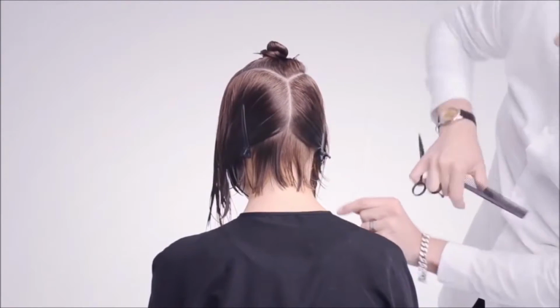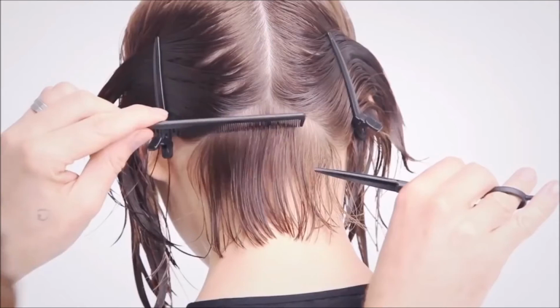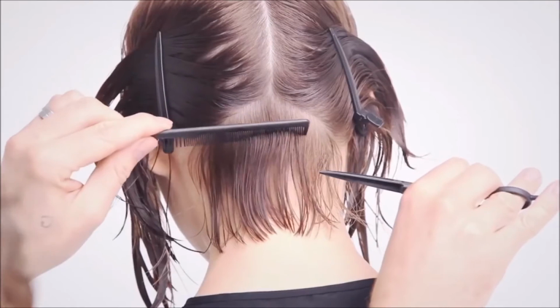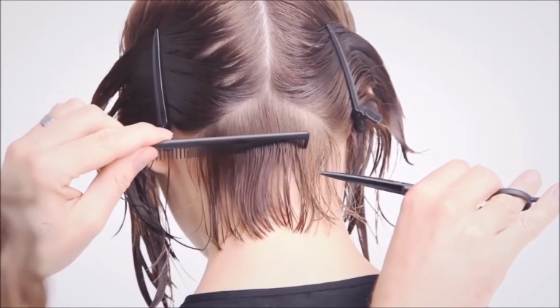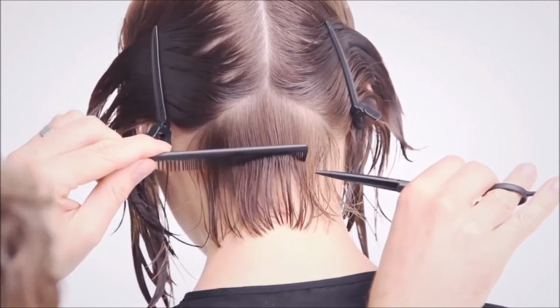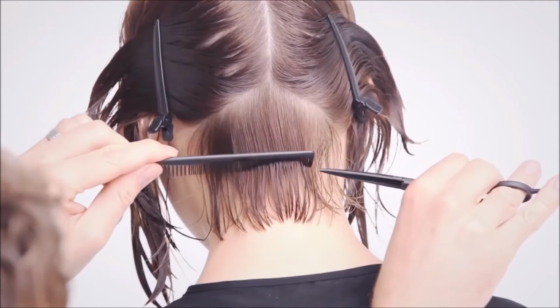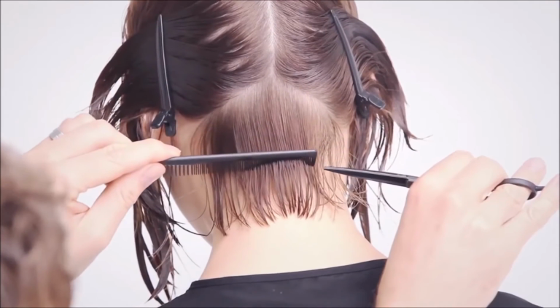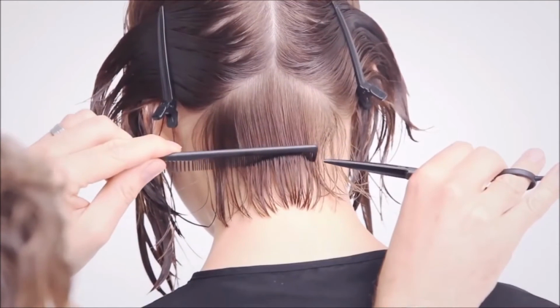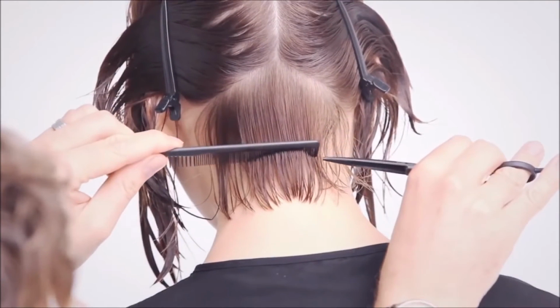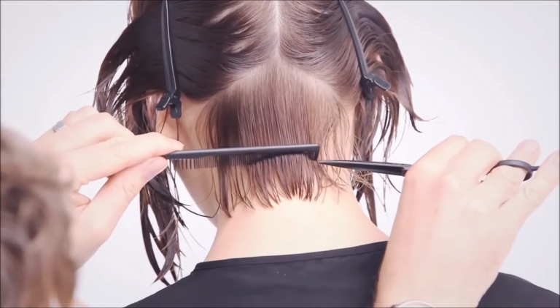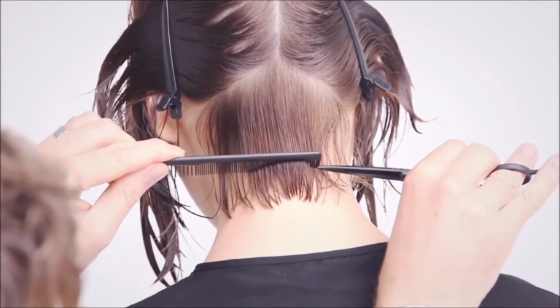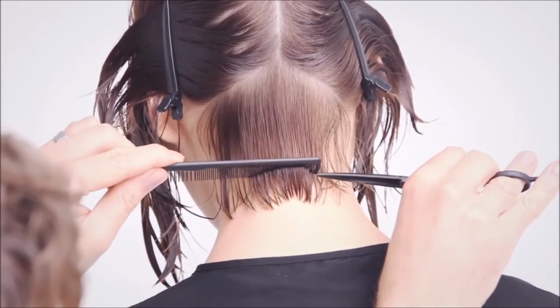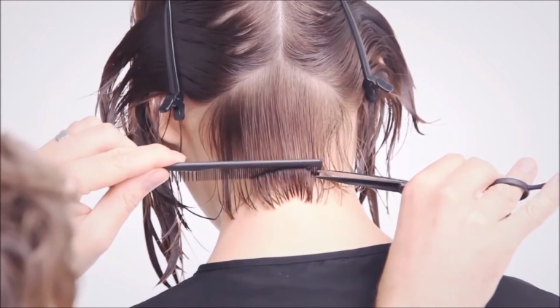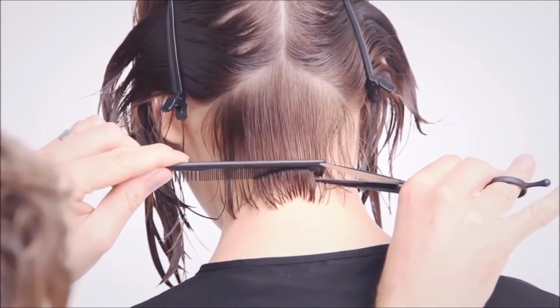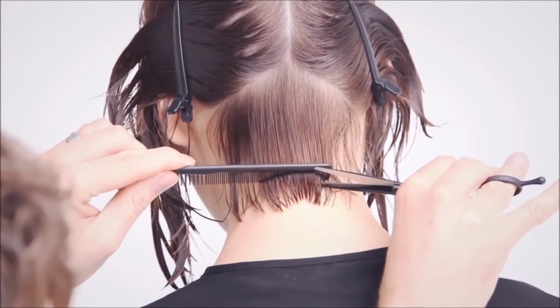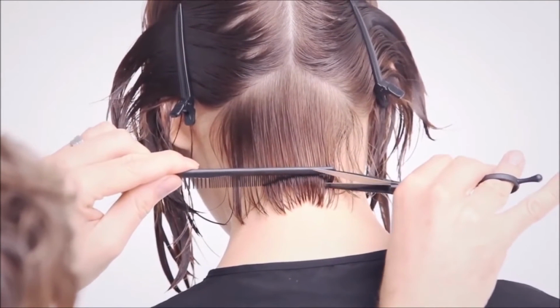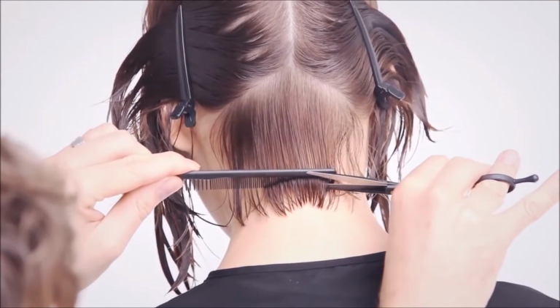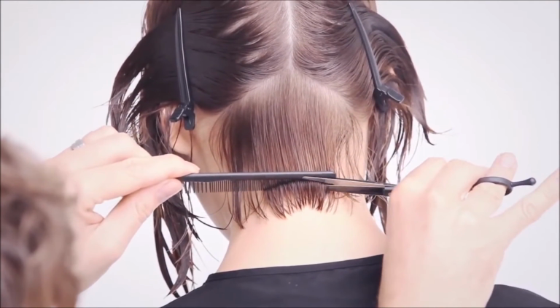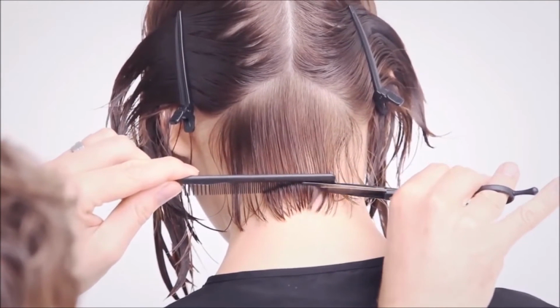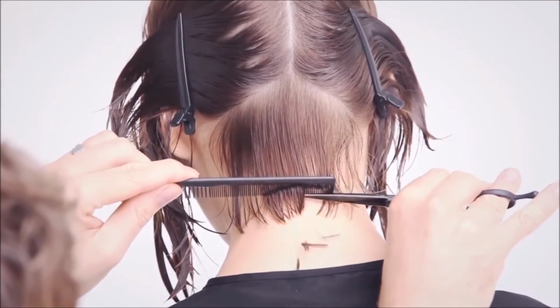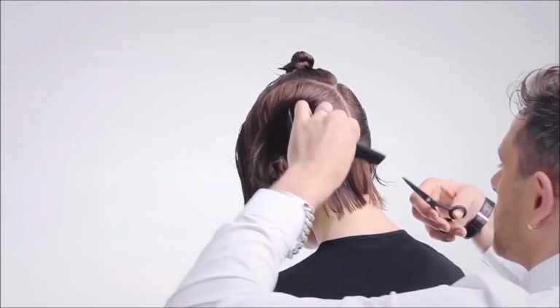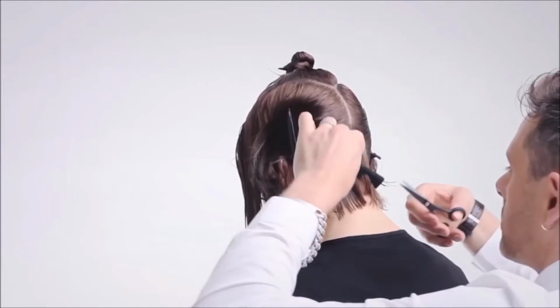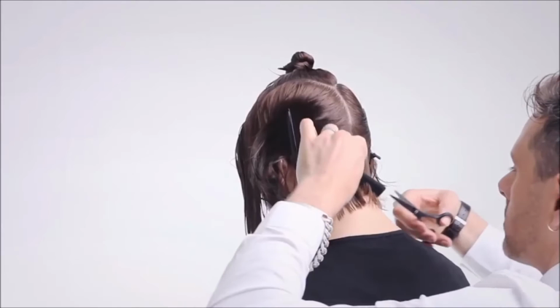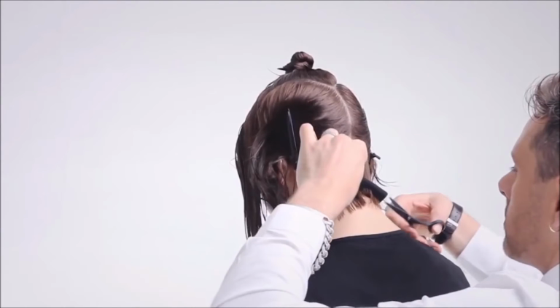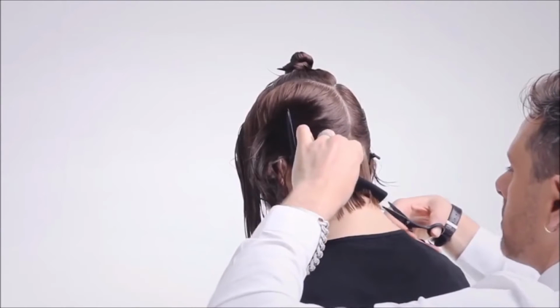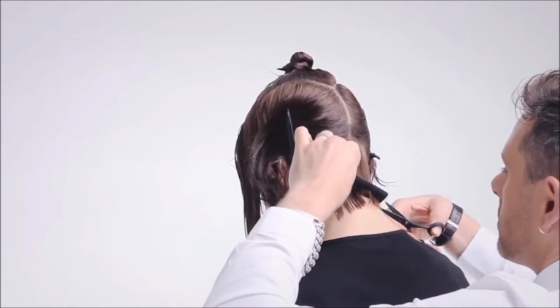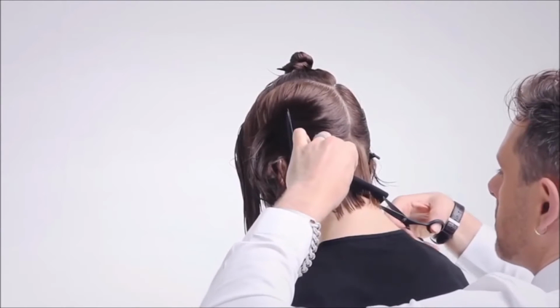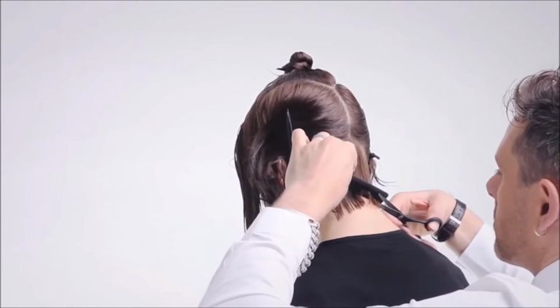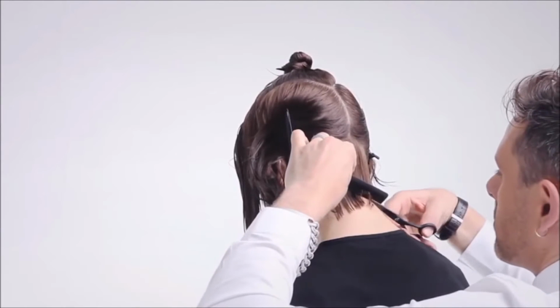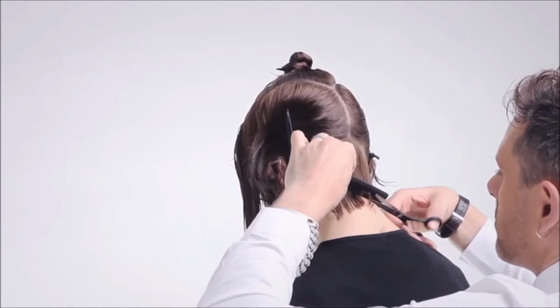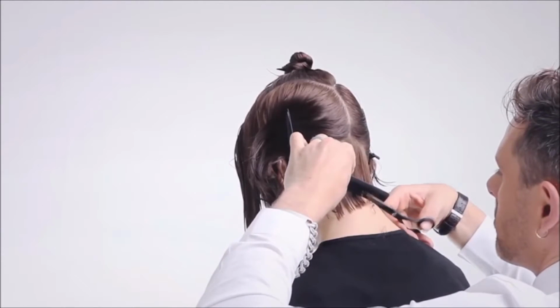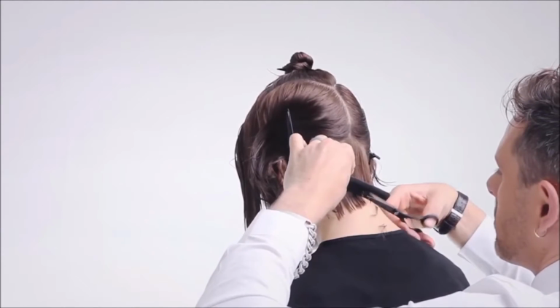Take a vertical section, elevating it to a 45-degree angle and cut blunt using the preface. Comb to natural fall with 0 degrees elevation and cut the strength parallel to the parting.